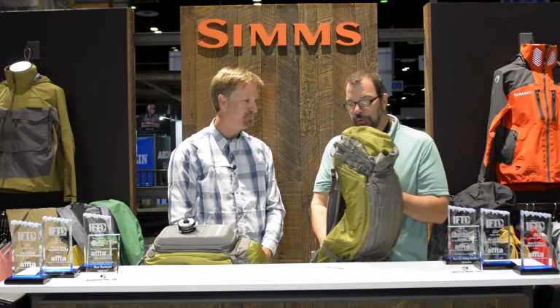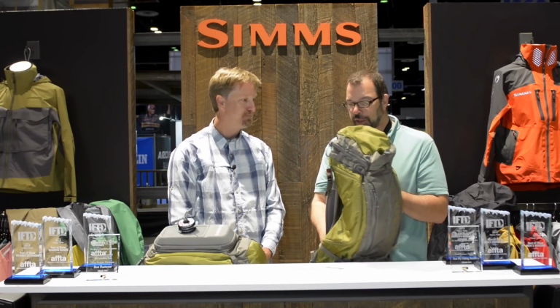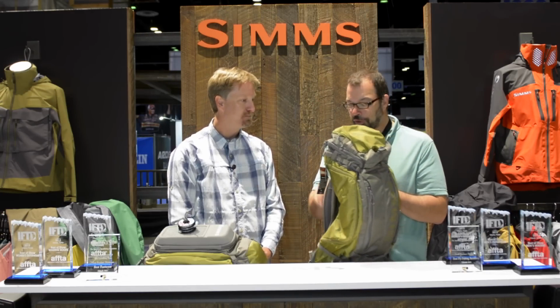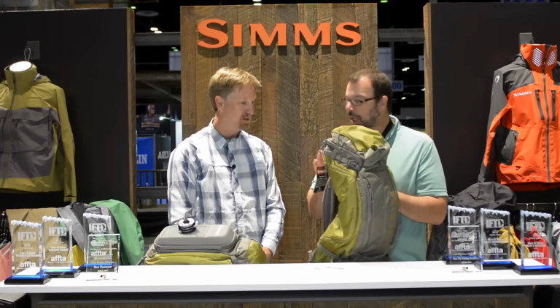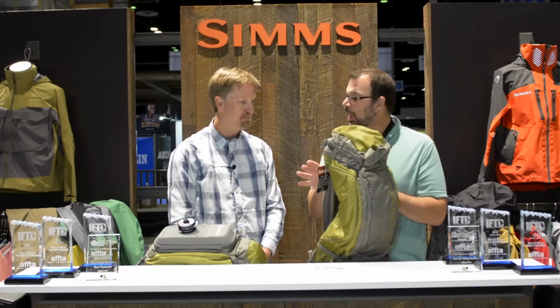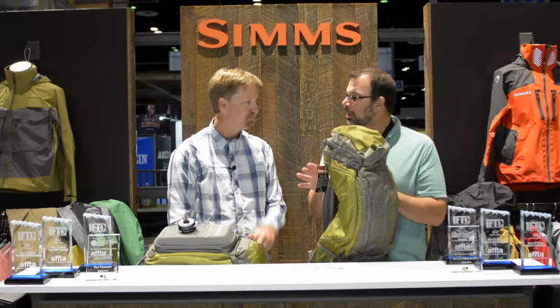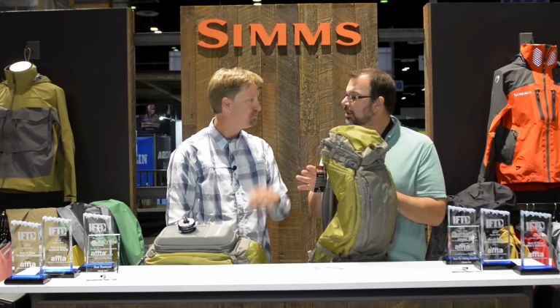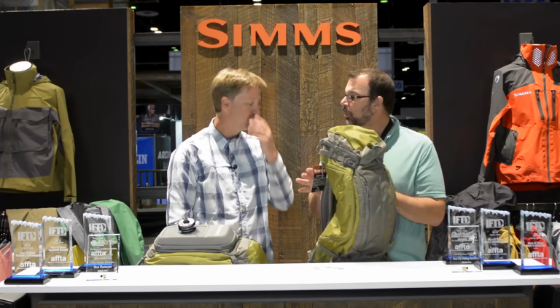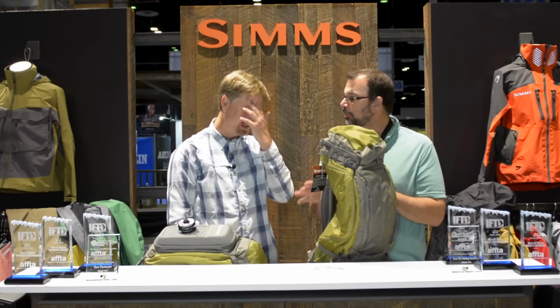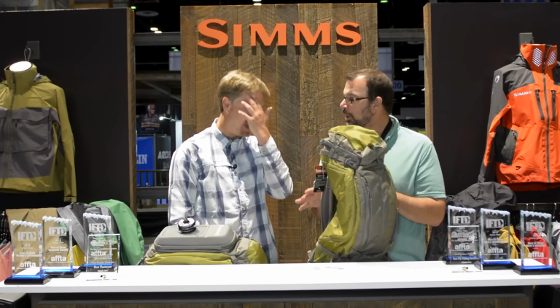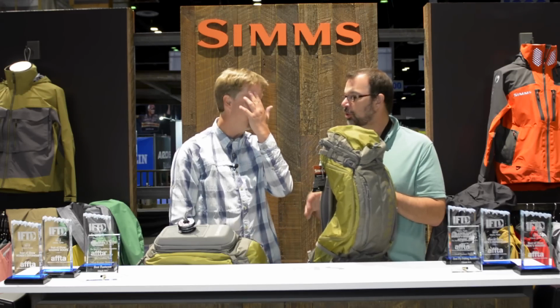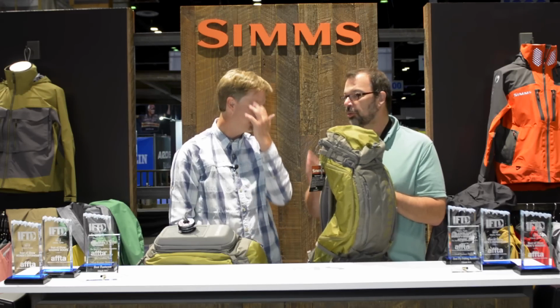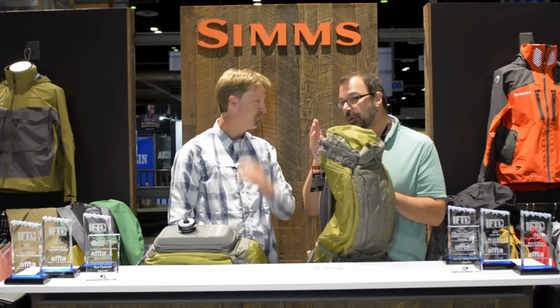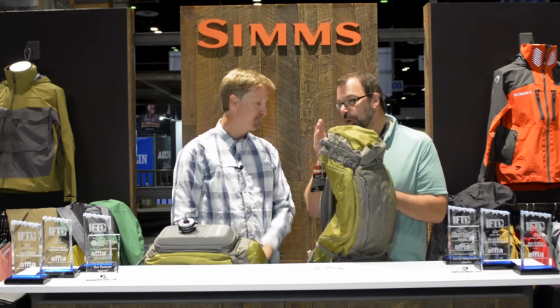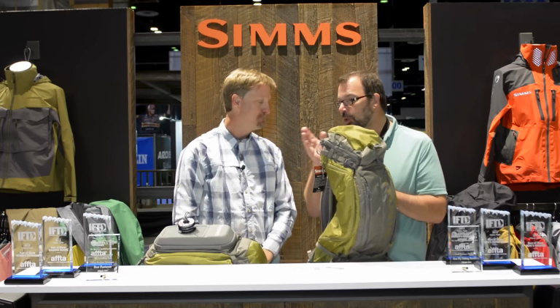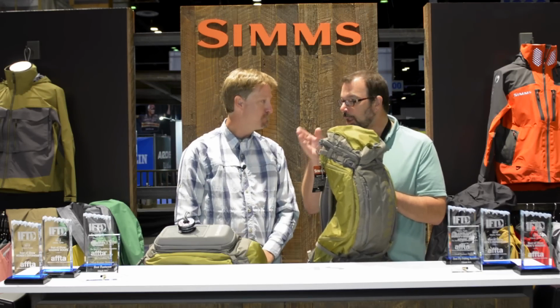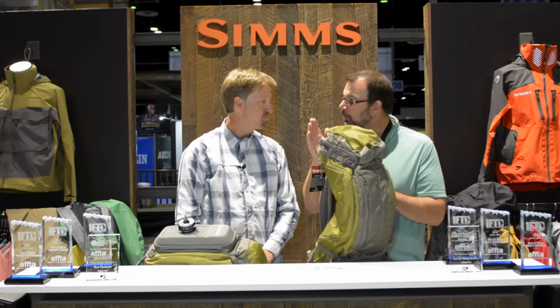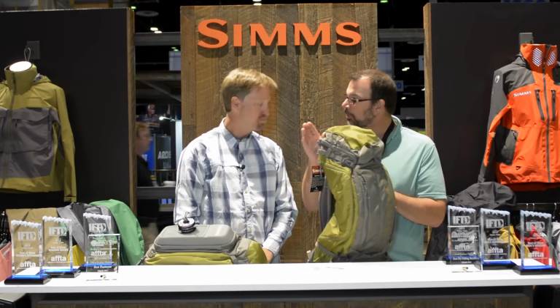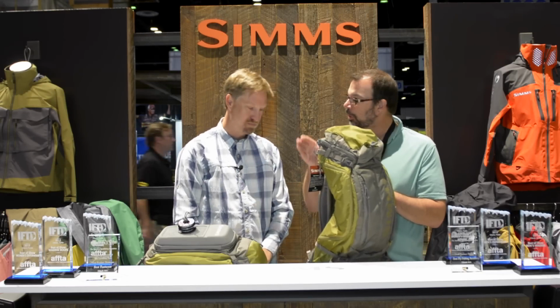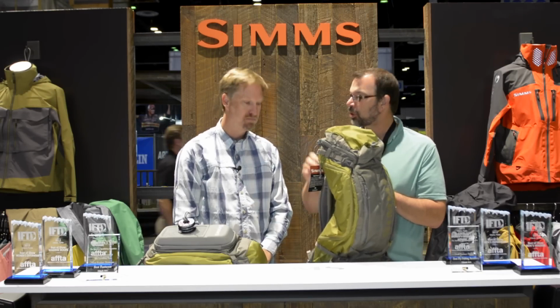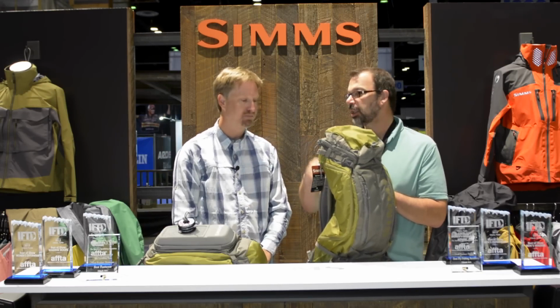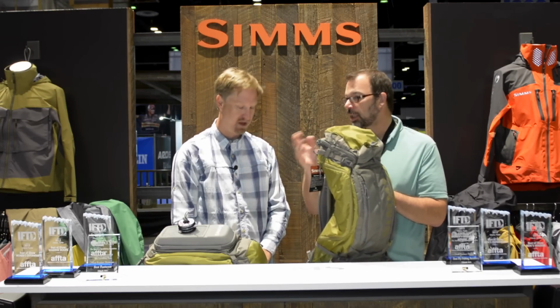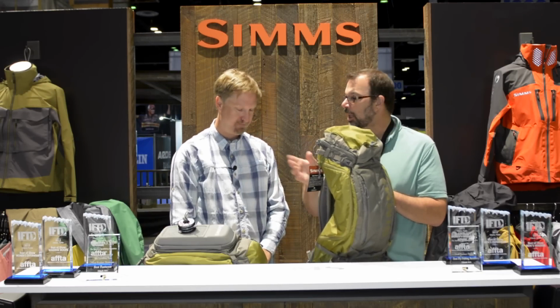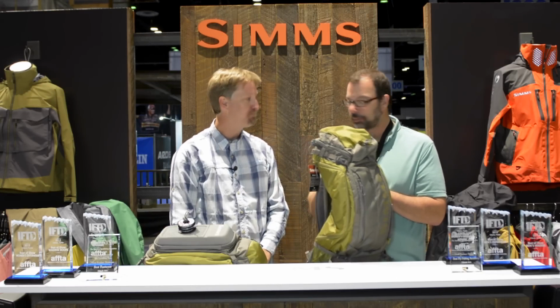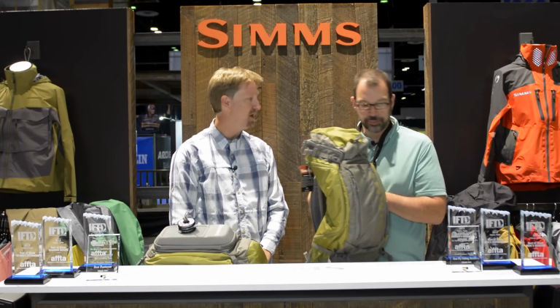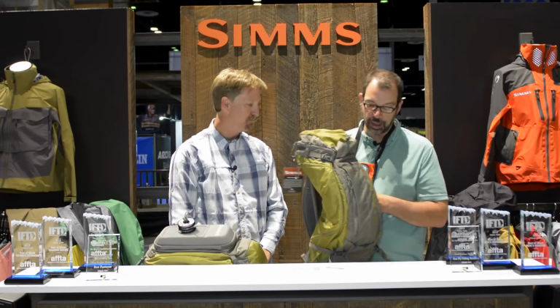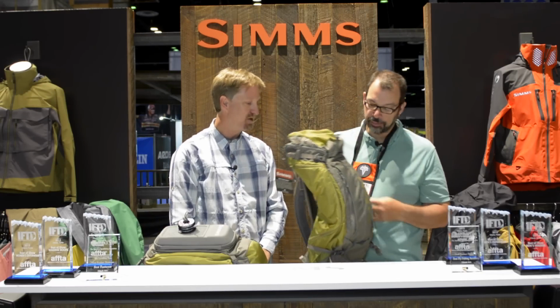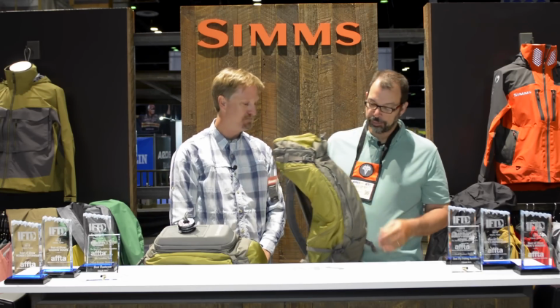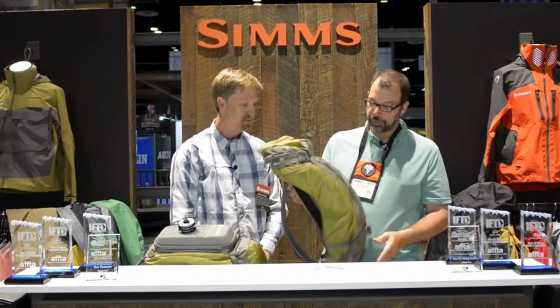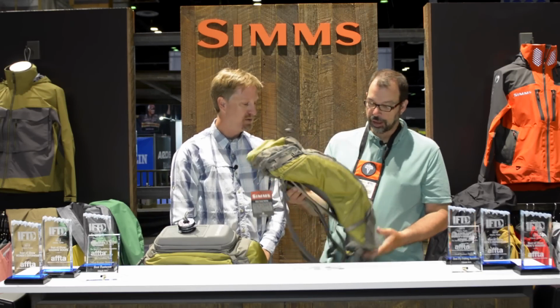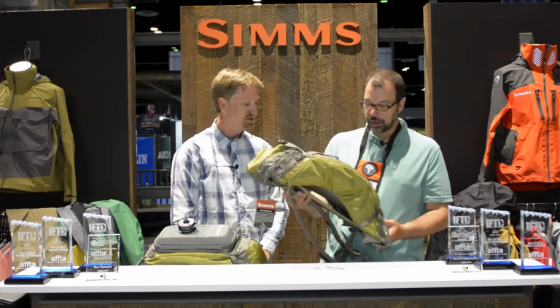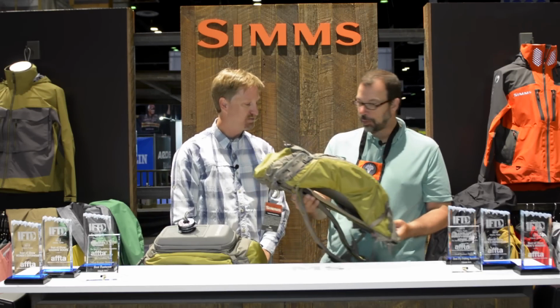Perfect if you're going to hike in somewhere to fish, and you might work your way up the river fishing and then camp. Nice looking pack.